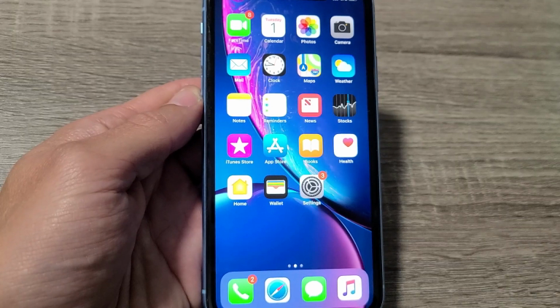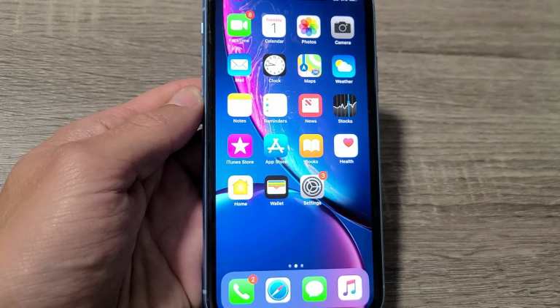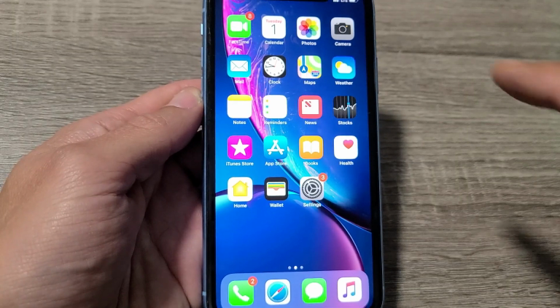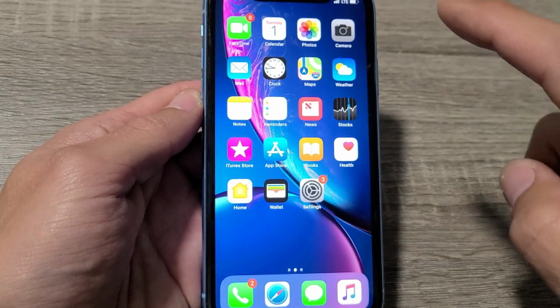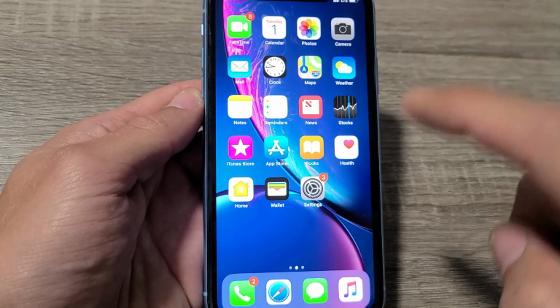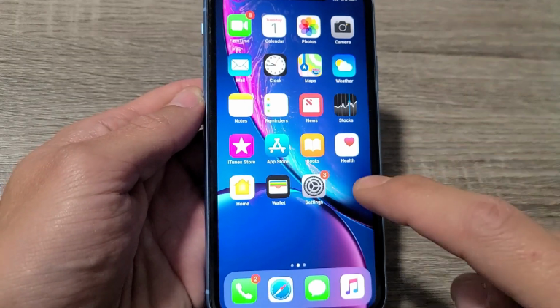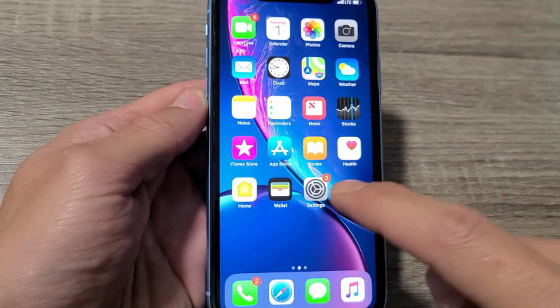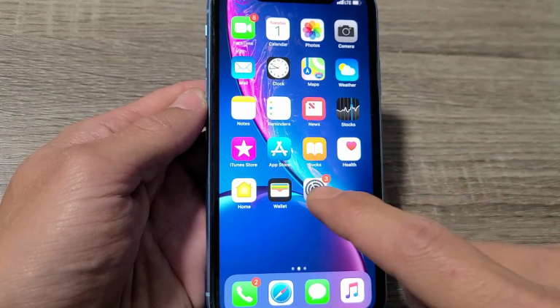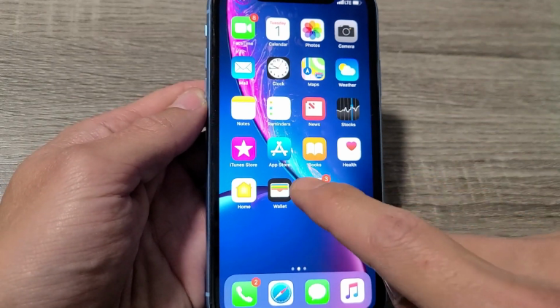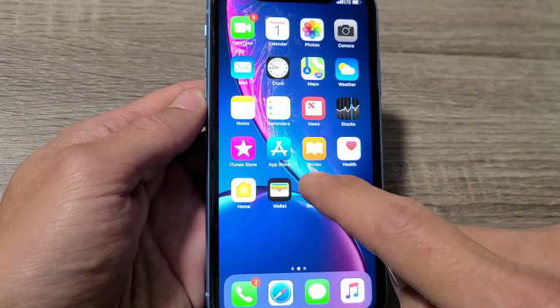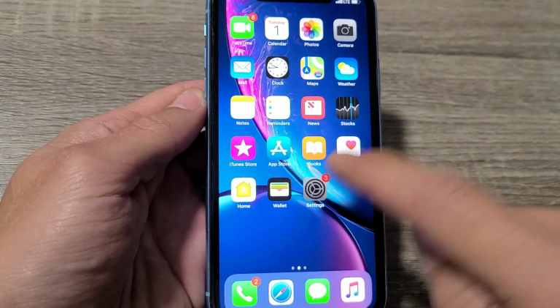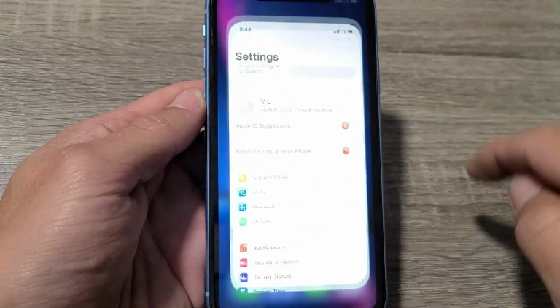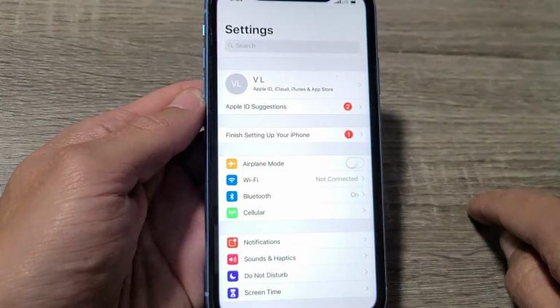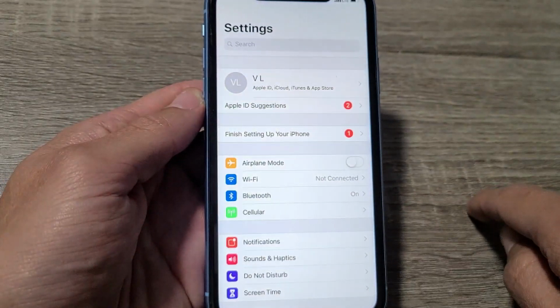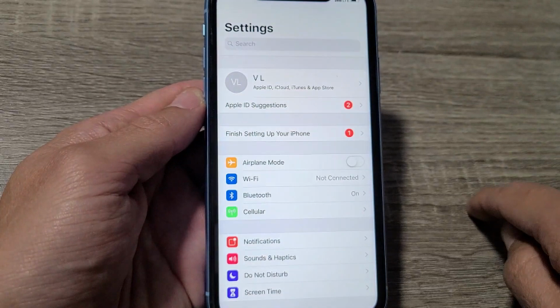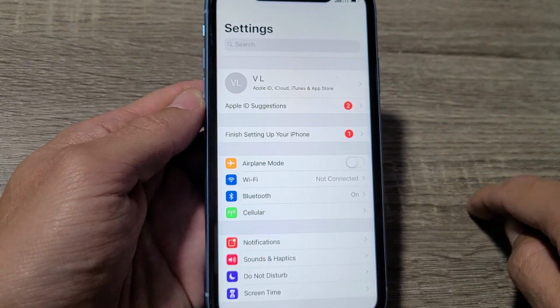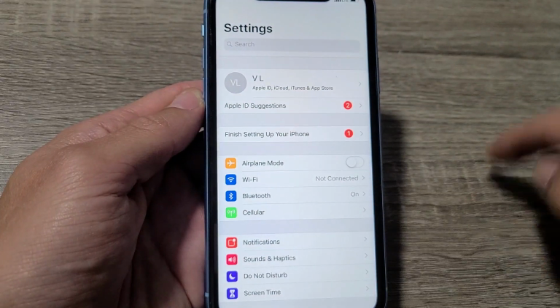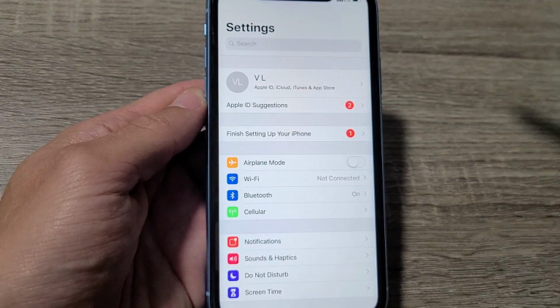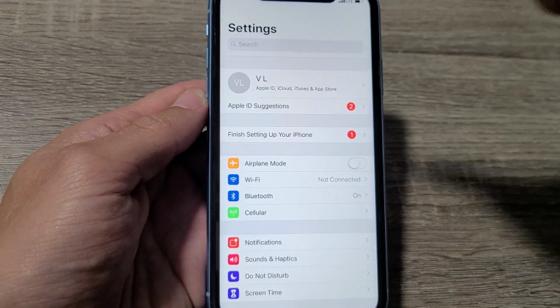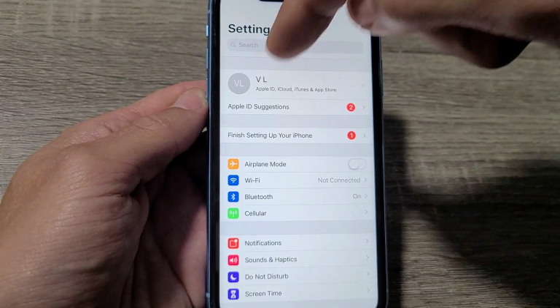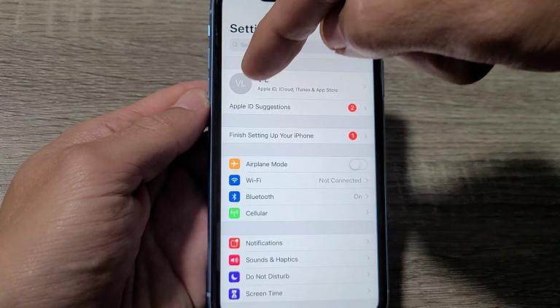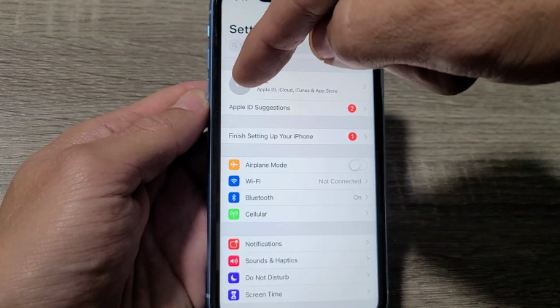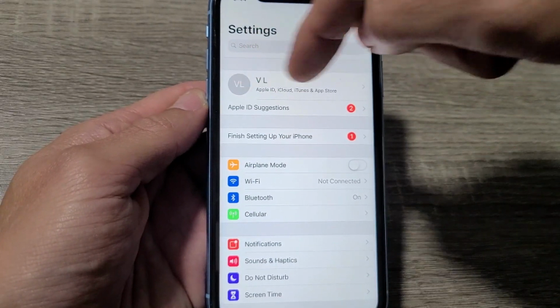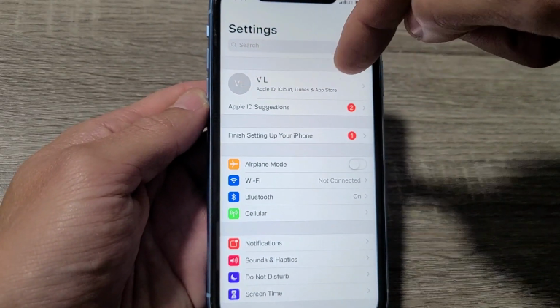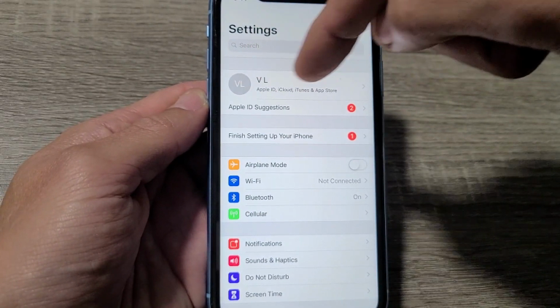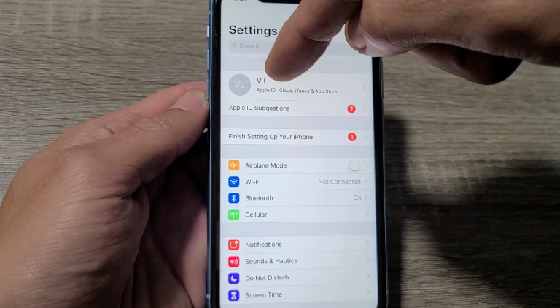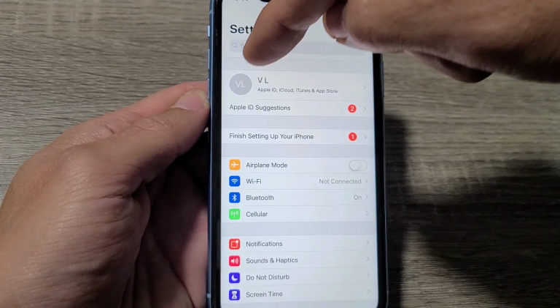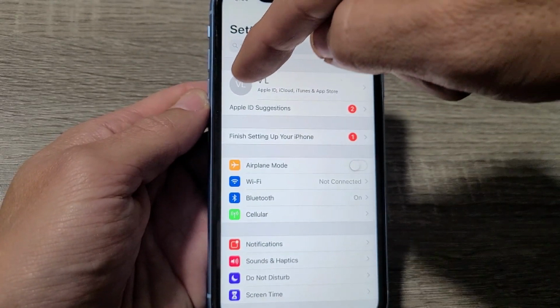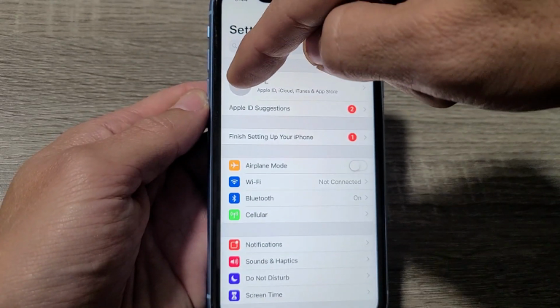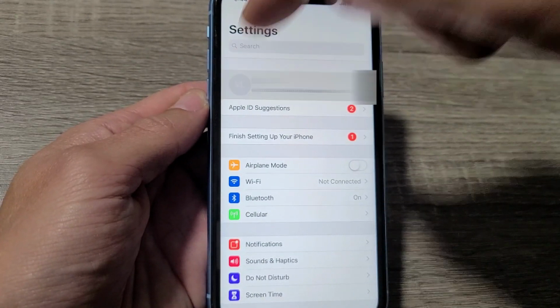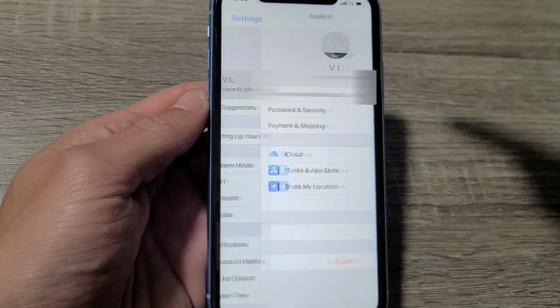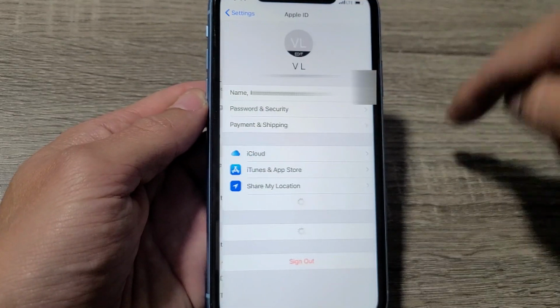First thing is just go directly into your settings, and then your avatar is right here. Go ahead and tap on that.